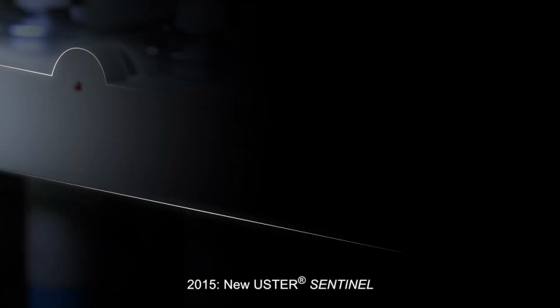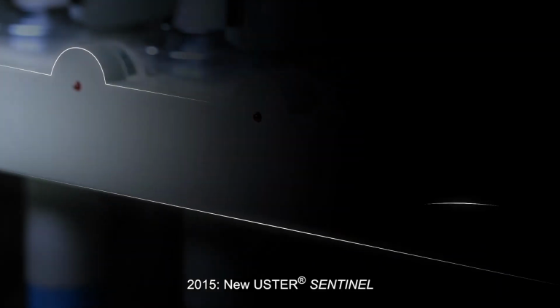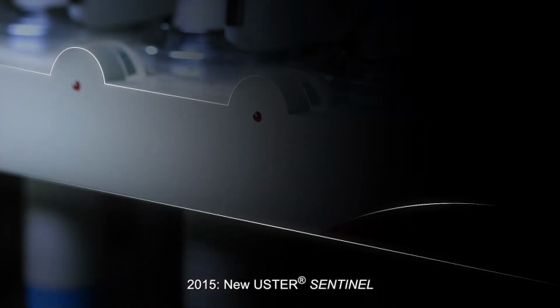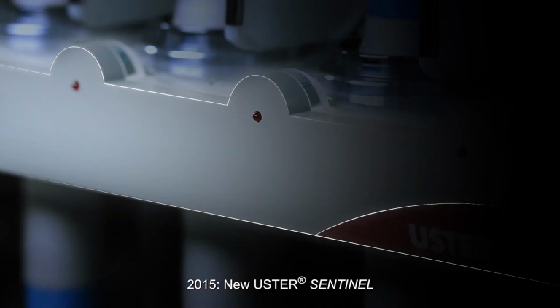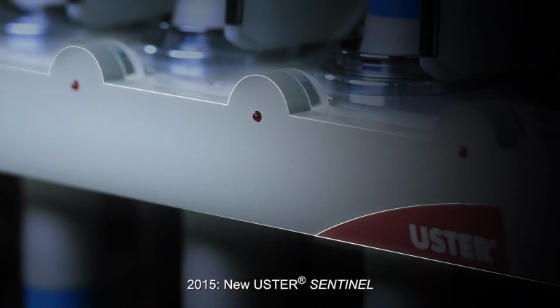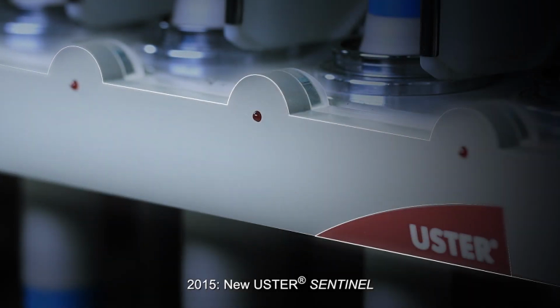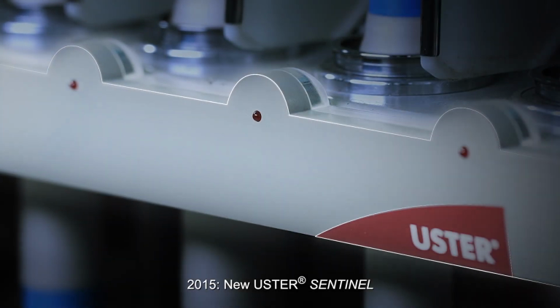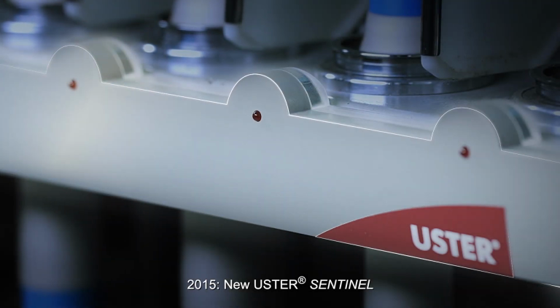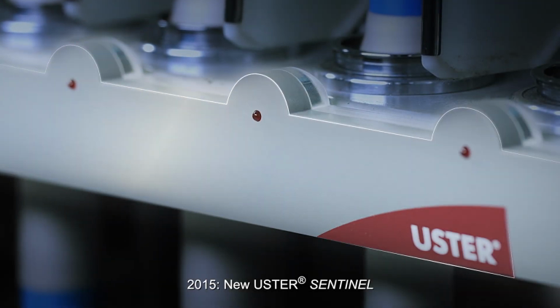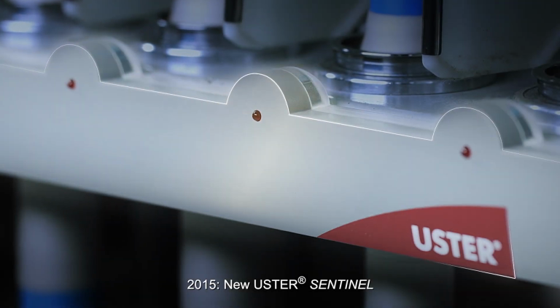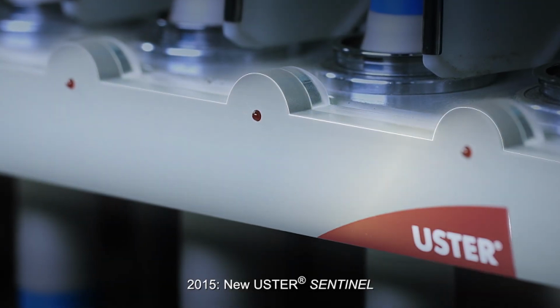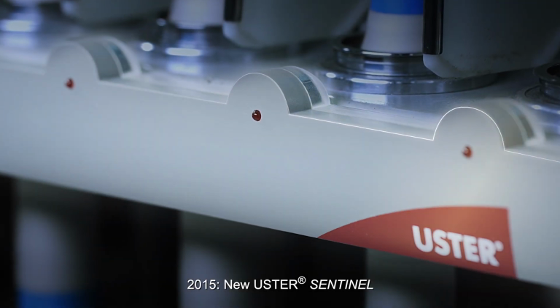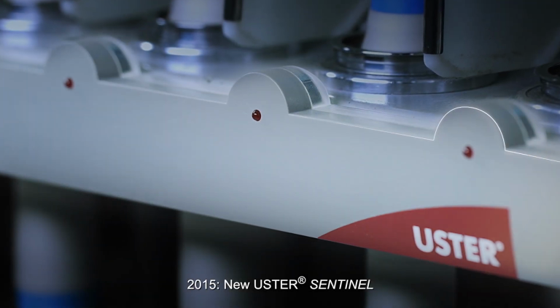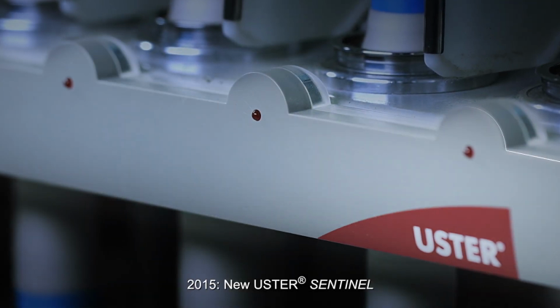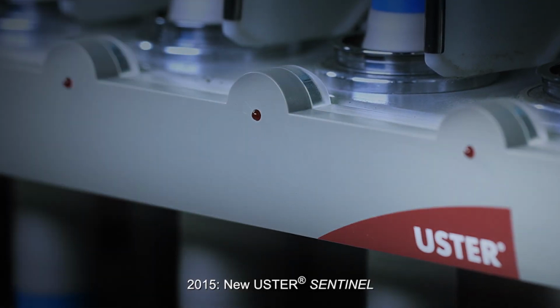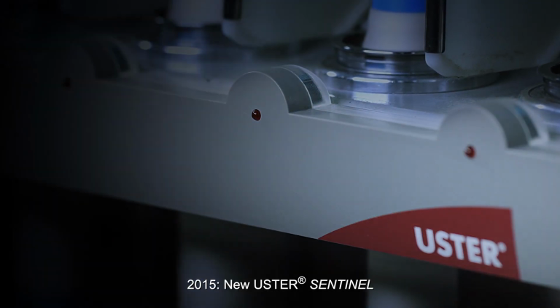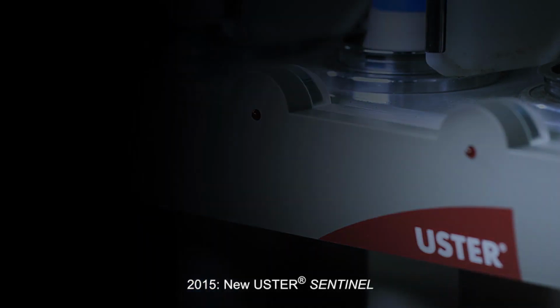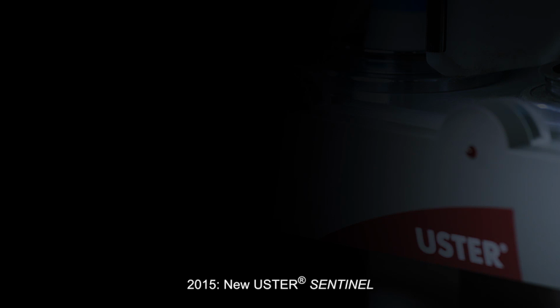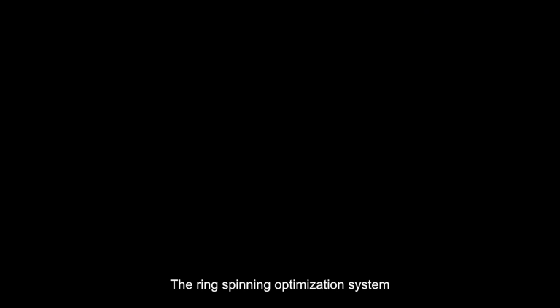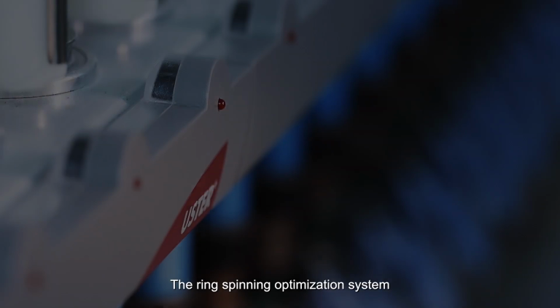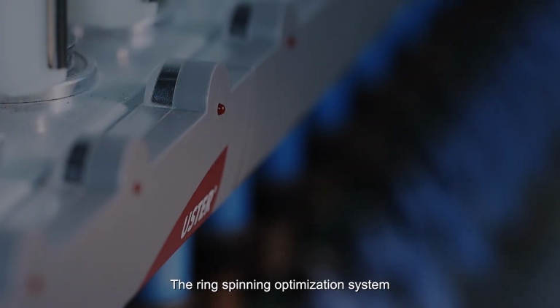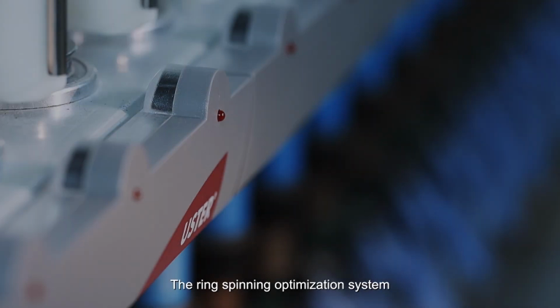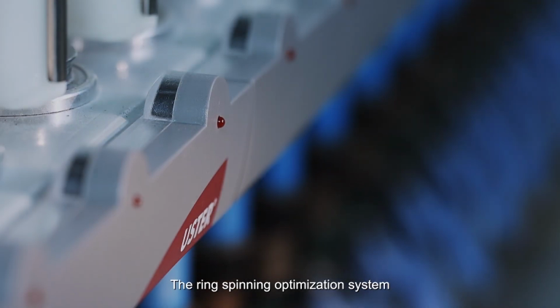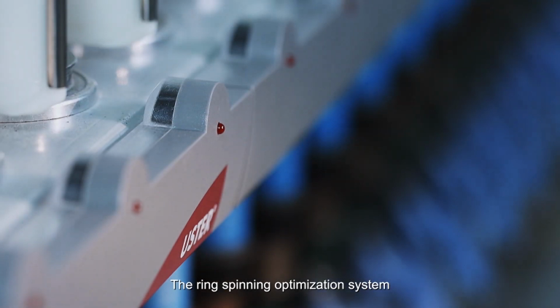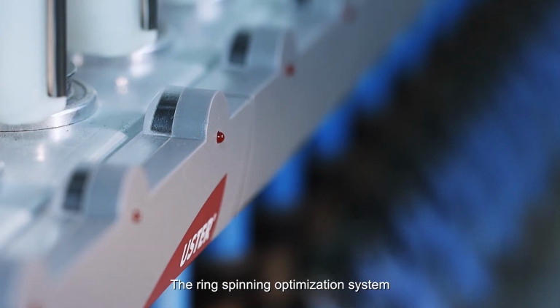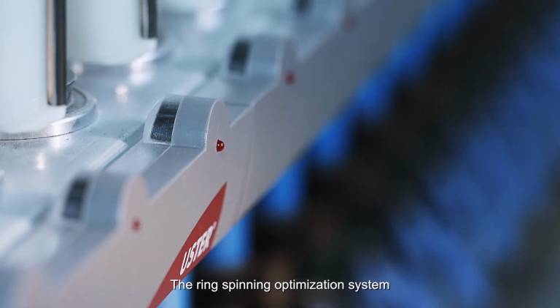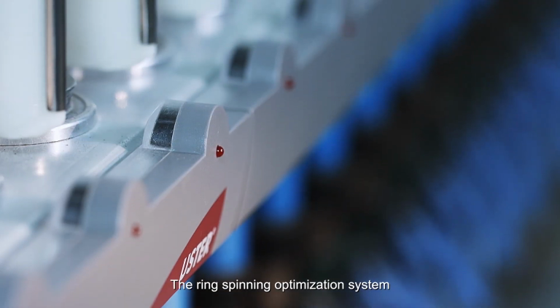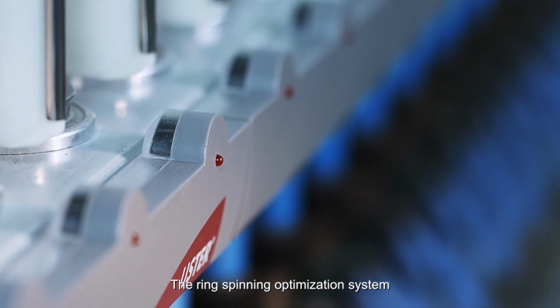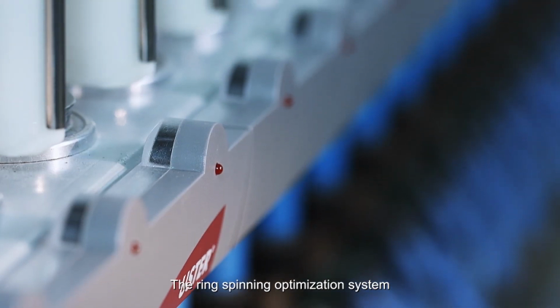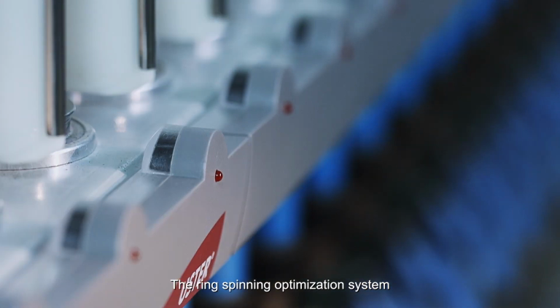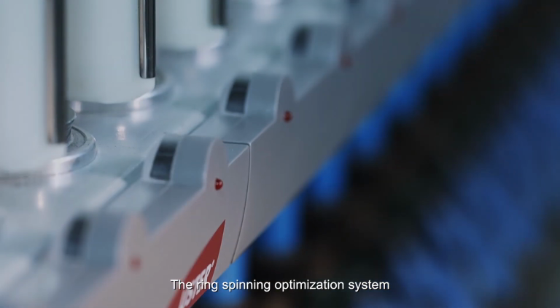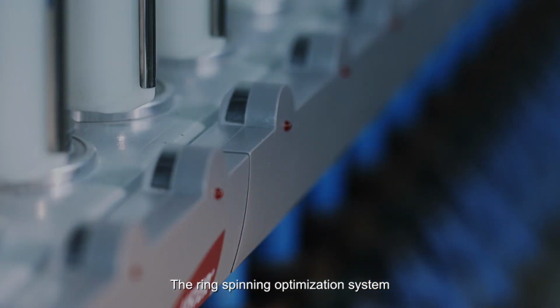2015. New Ooster Sentinel — the Ring Spinning Optimization System.